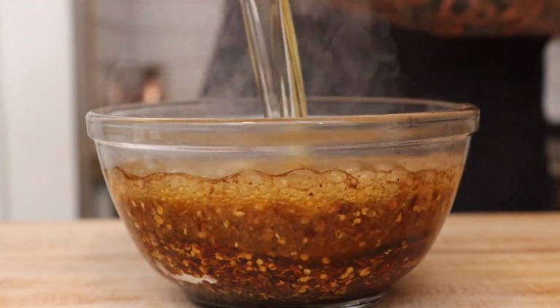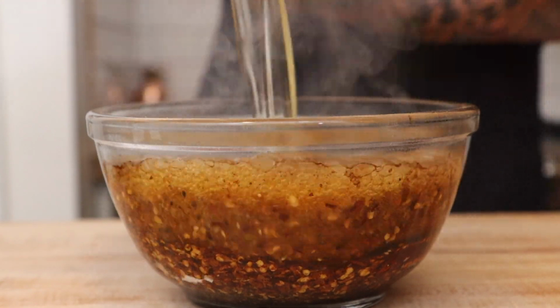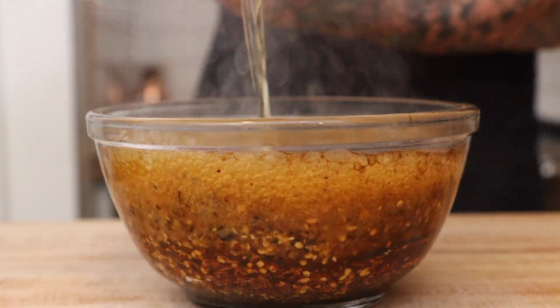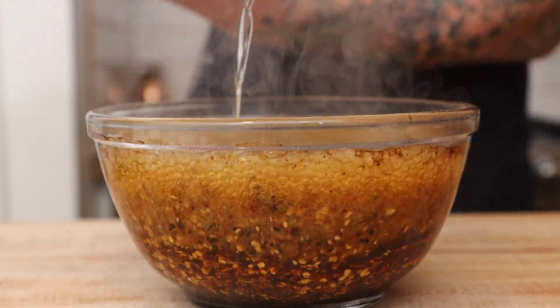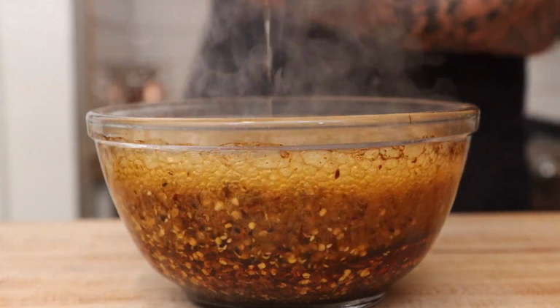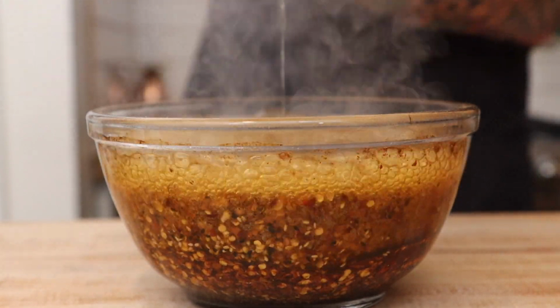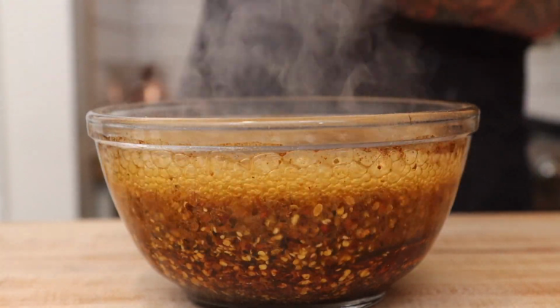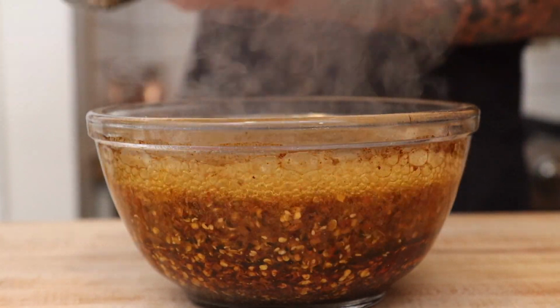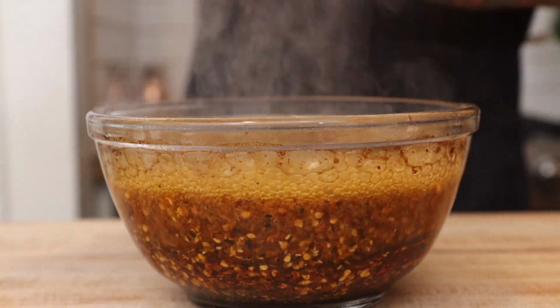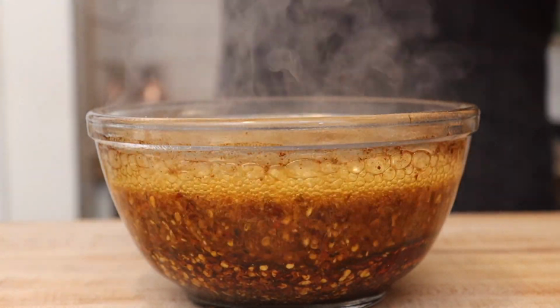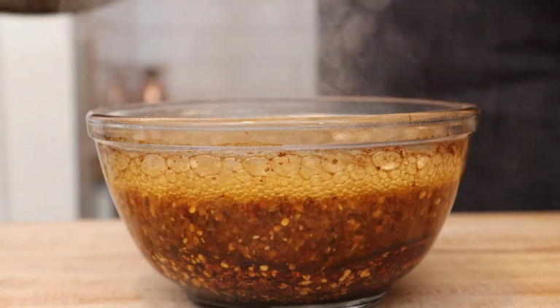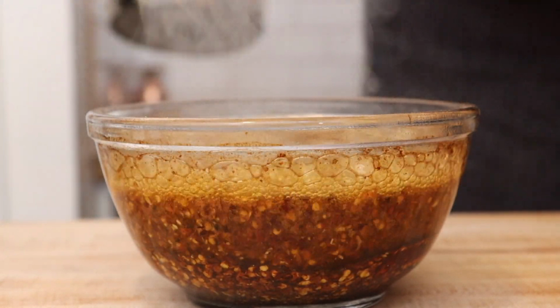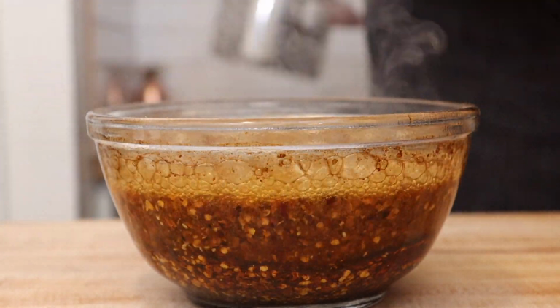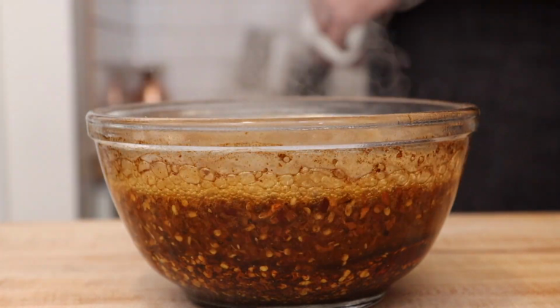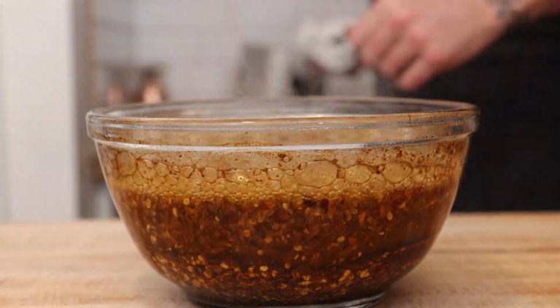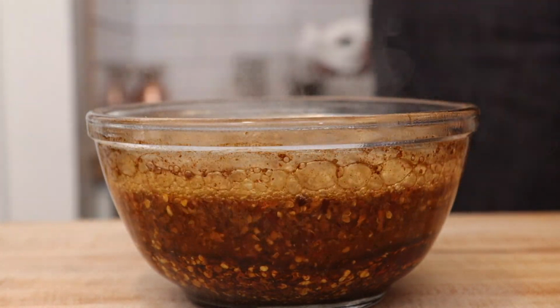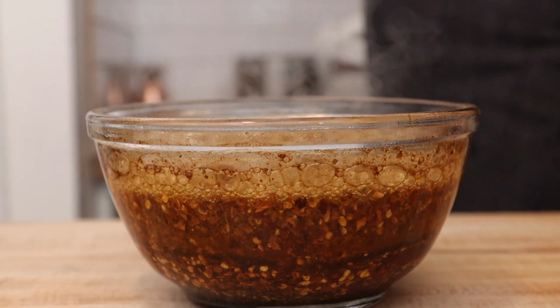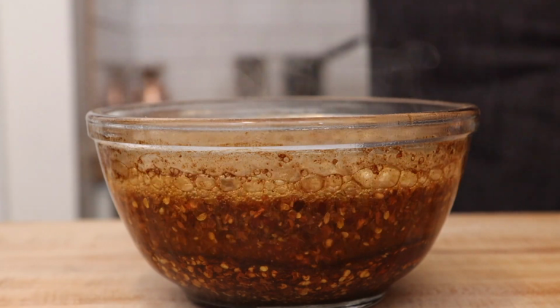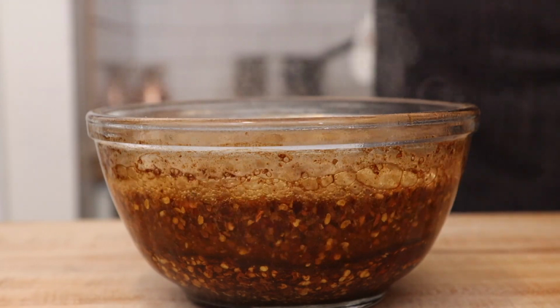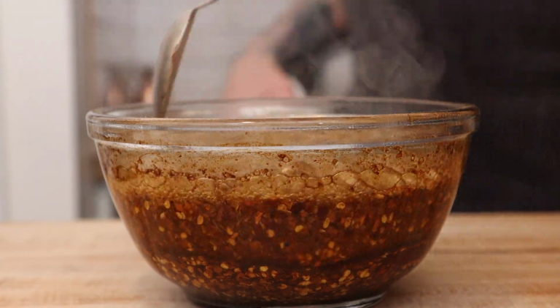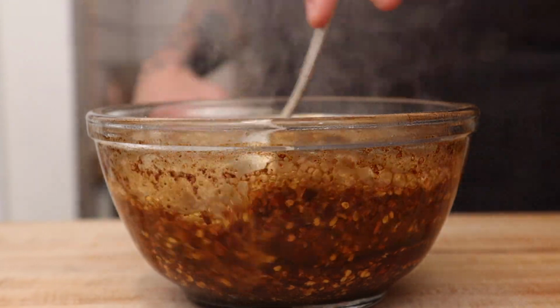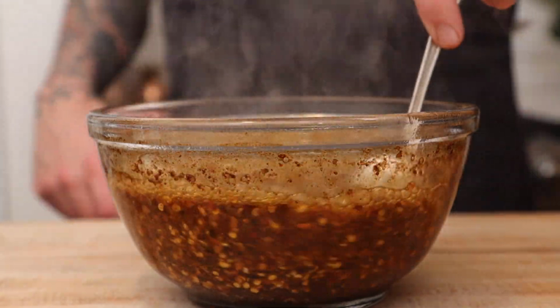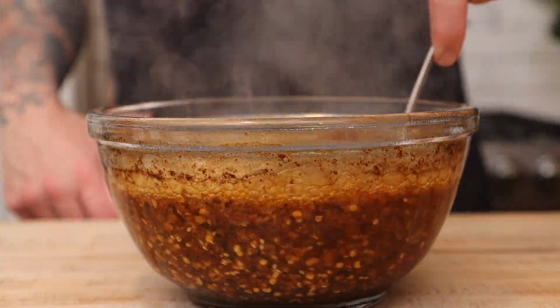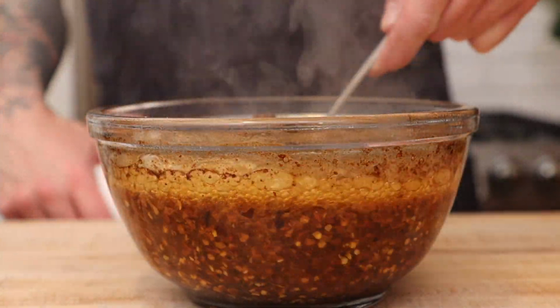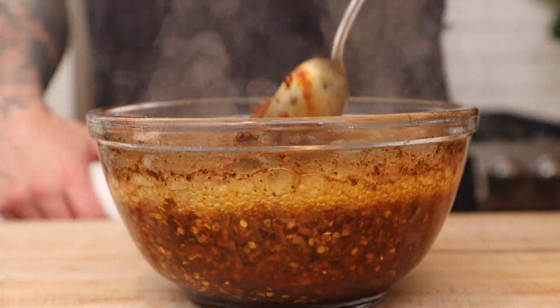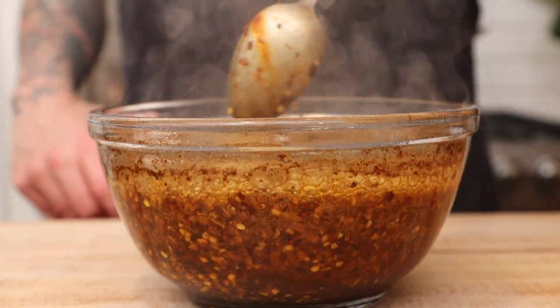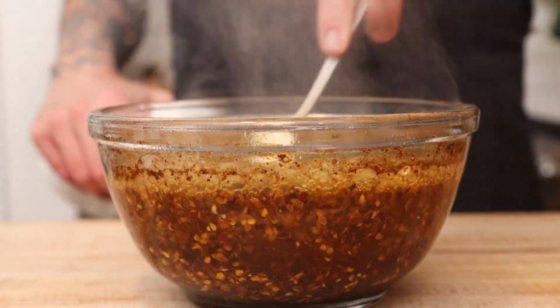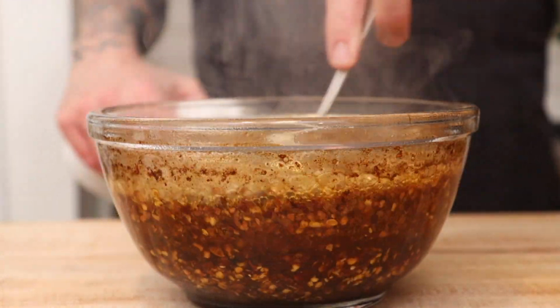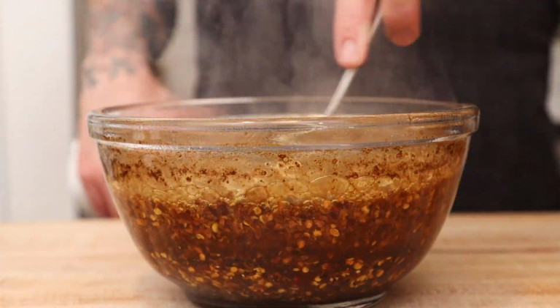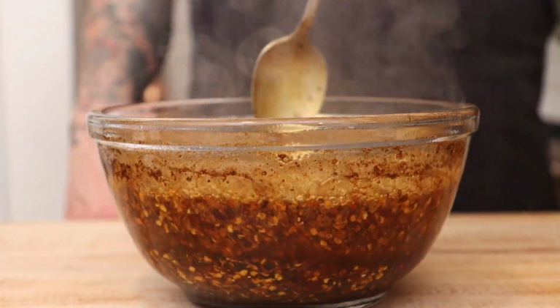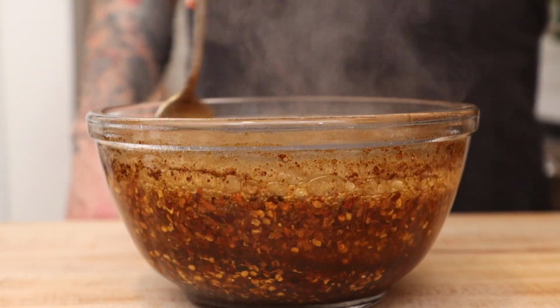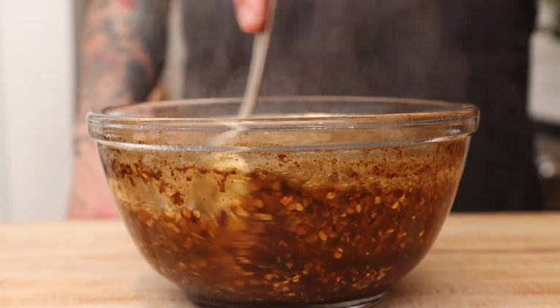I'm using just crushed red pepper flake, but you can add in cayenne, ghost peppers, arbol chili, or if you're feeling adventurous, Carolina reapers.